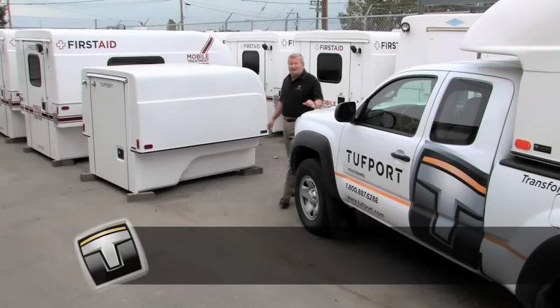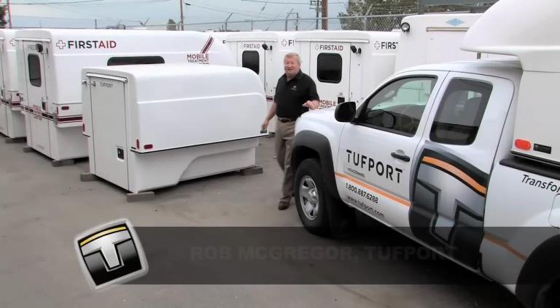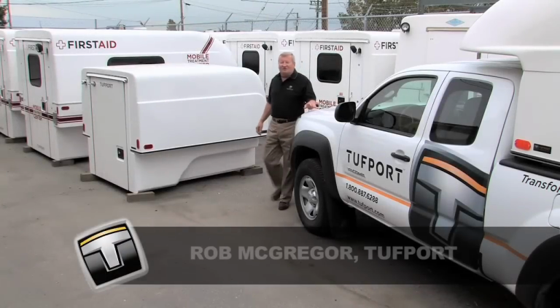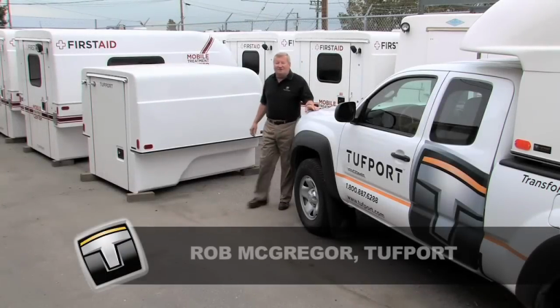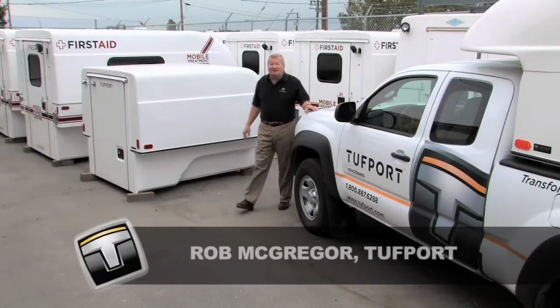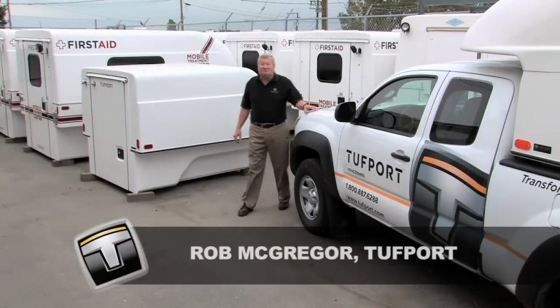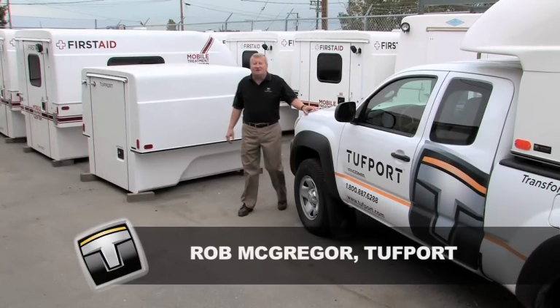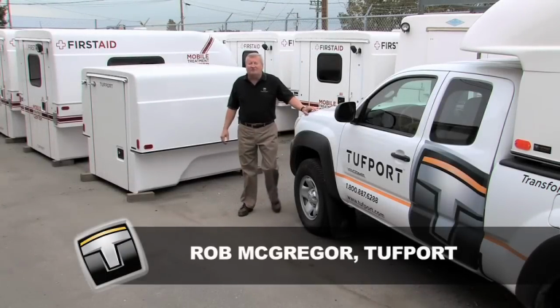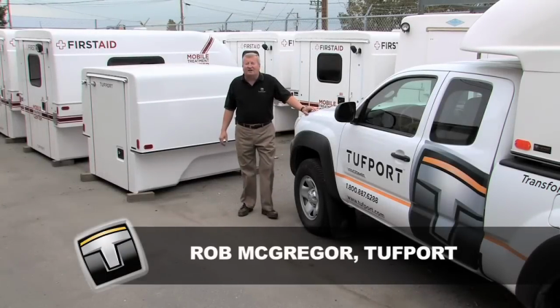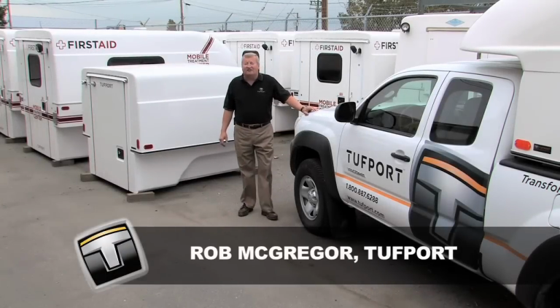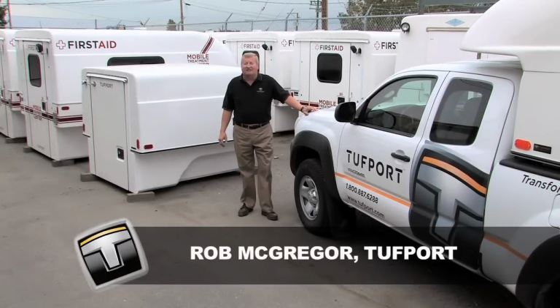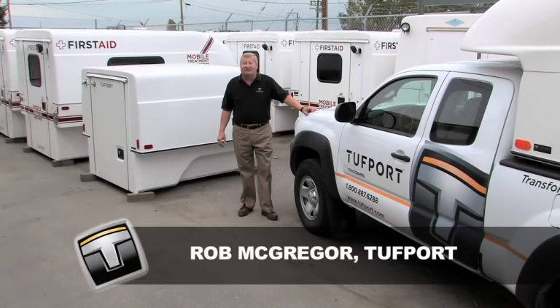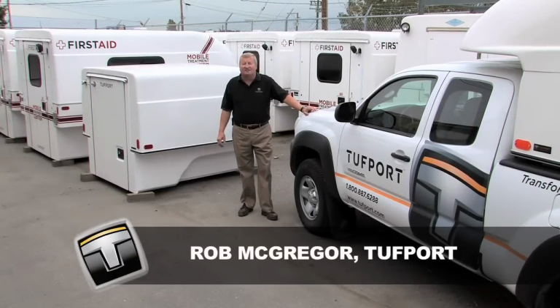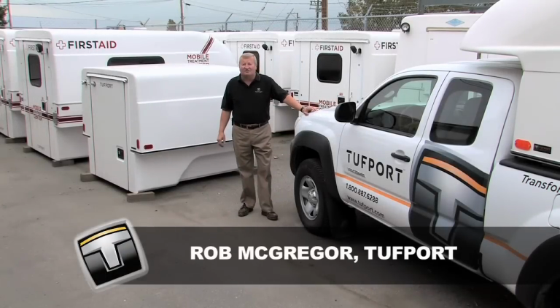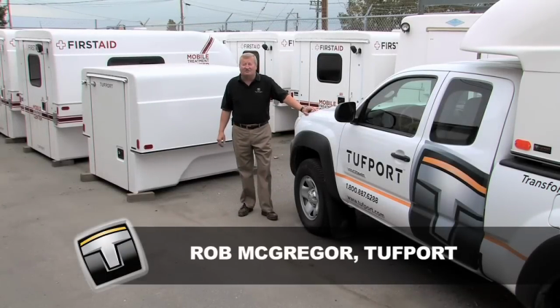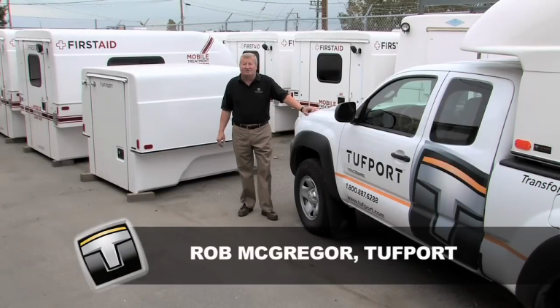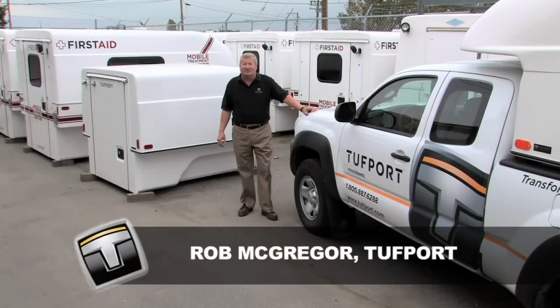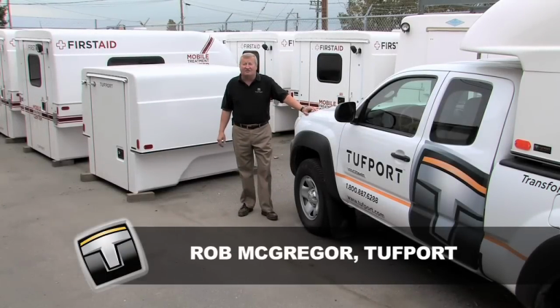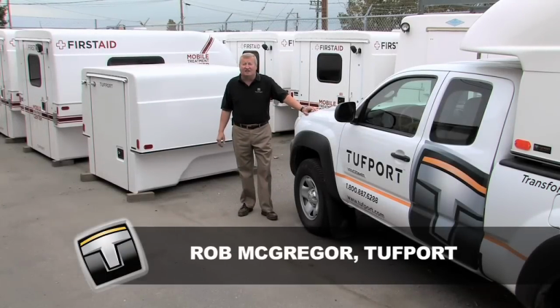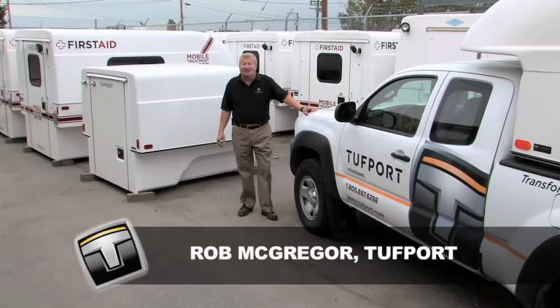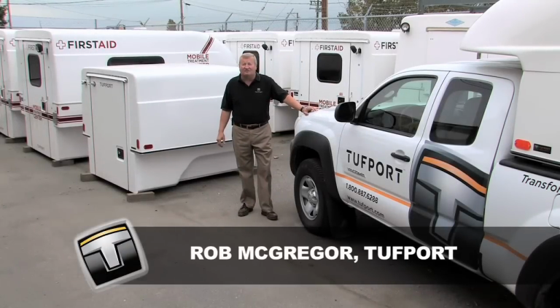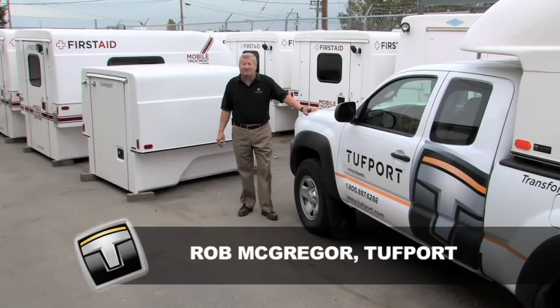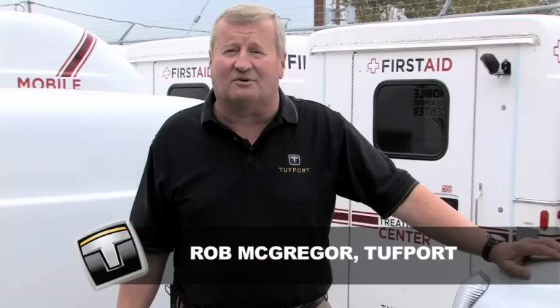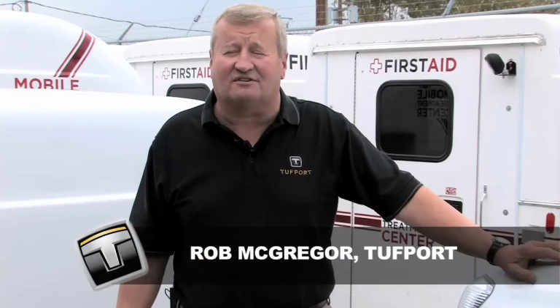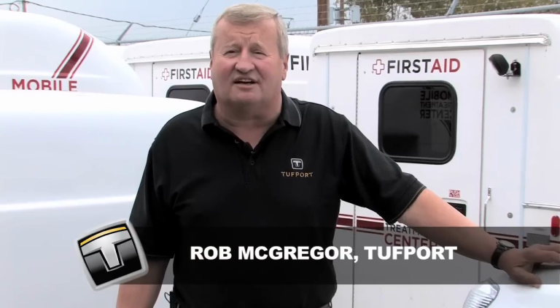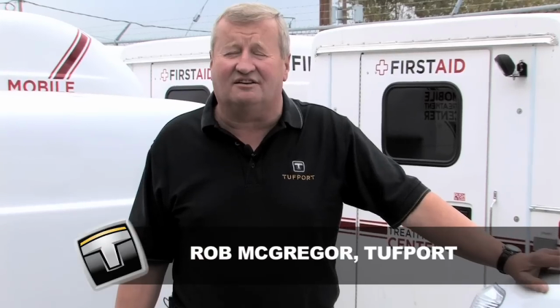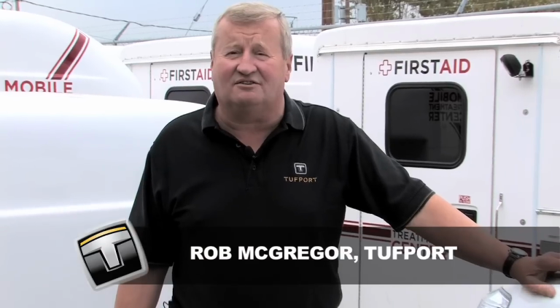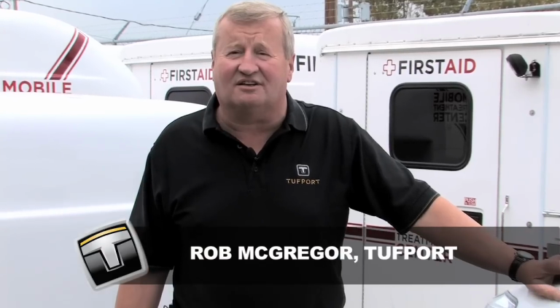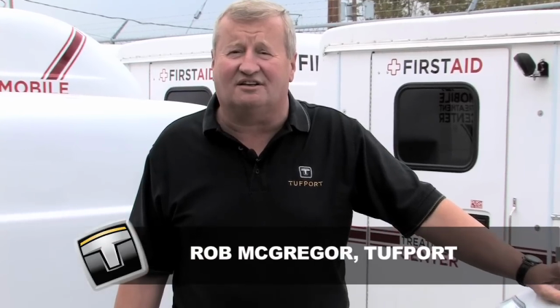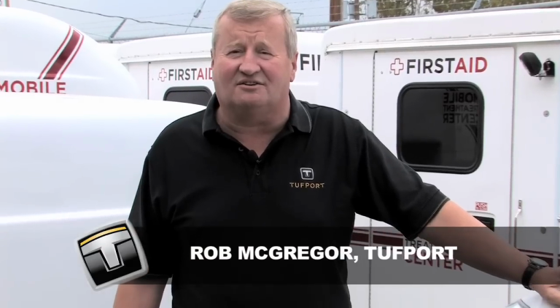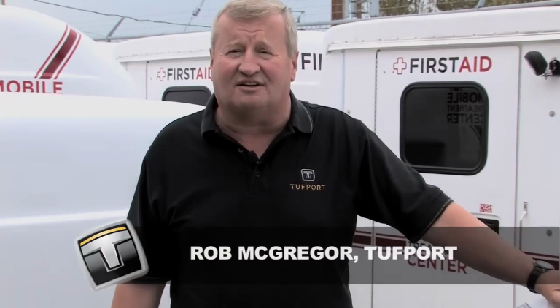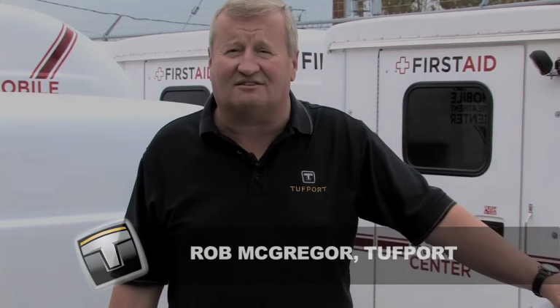Hello, I'm Rob McGregor and I'd like to introduce you to the new line of Tuffport Slide-In Utility Units.